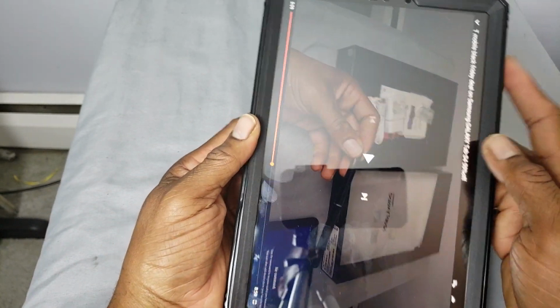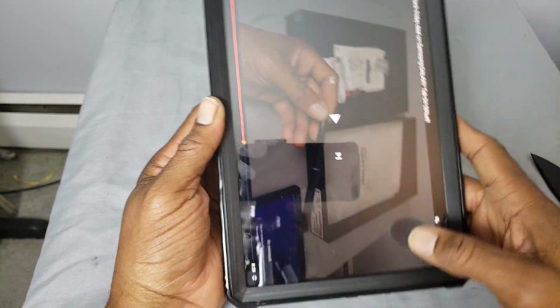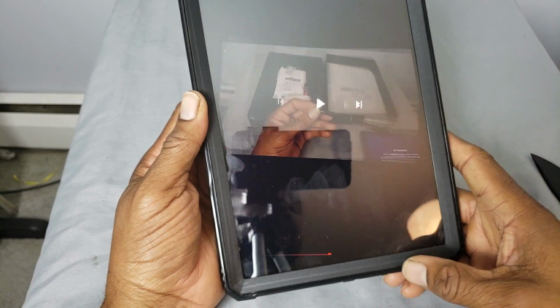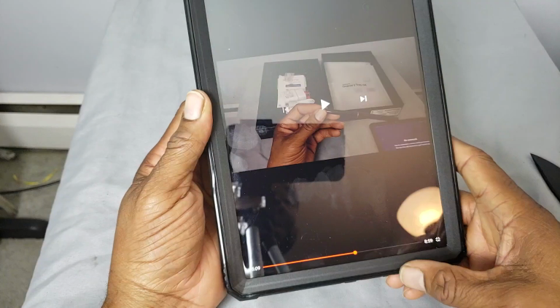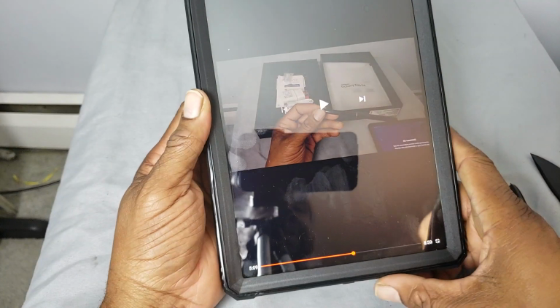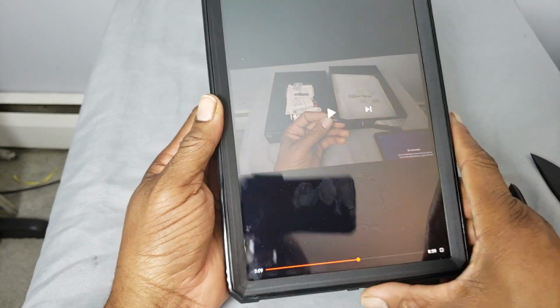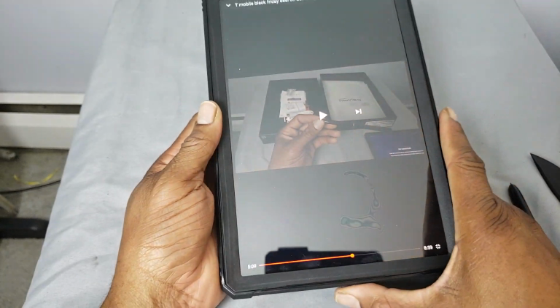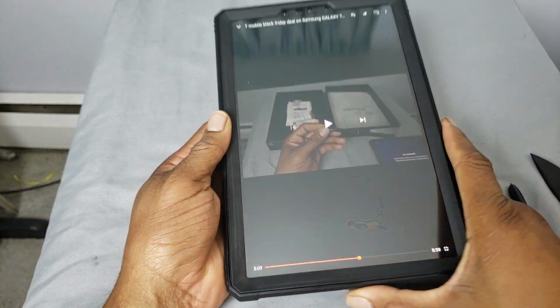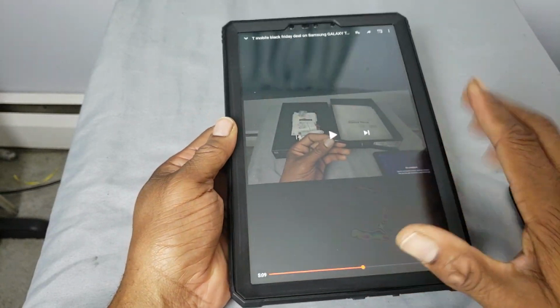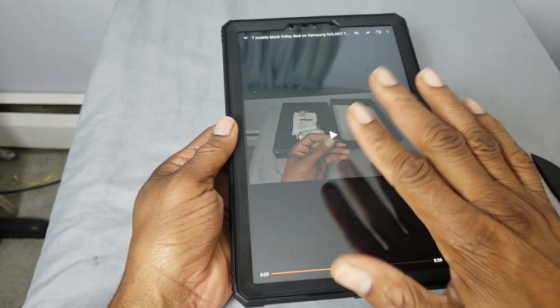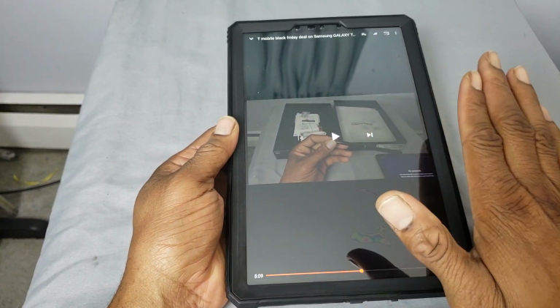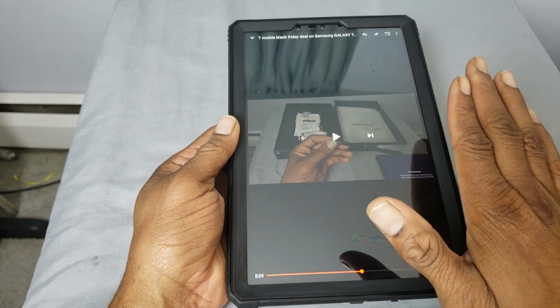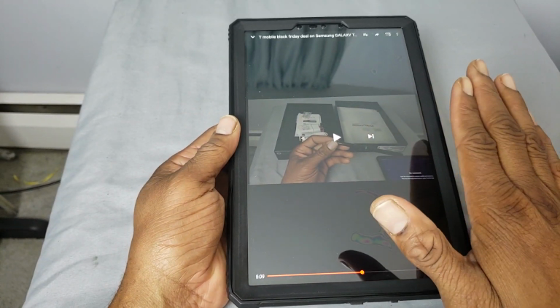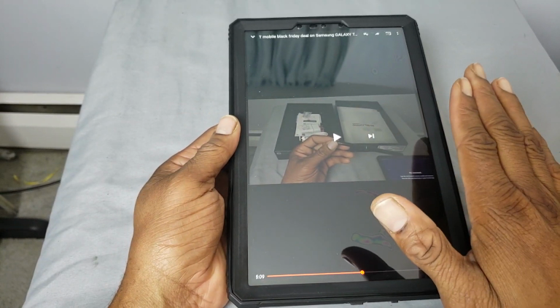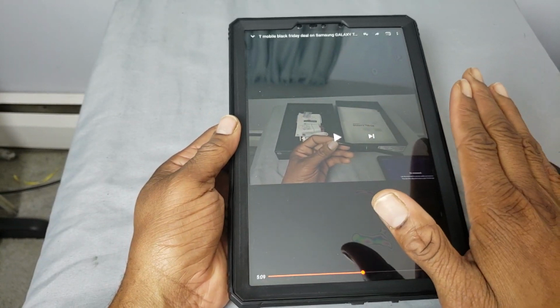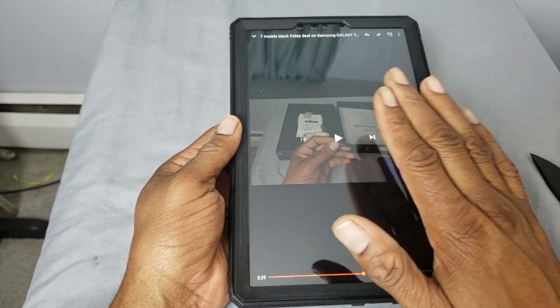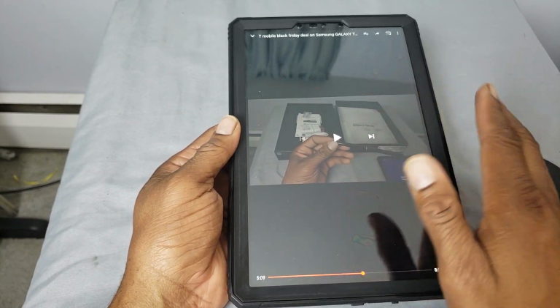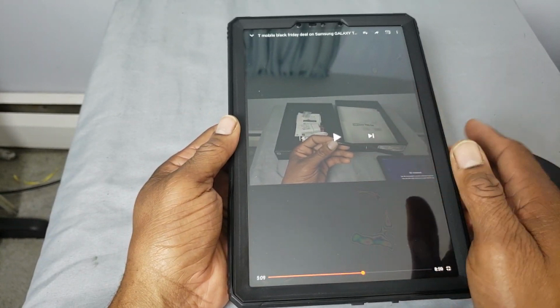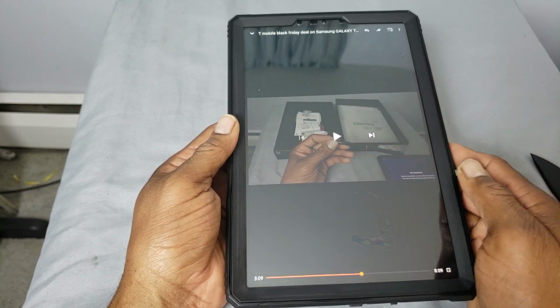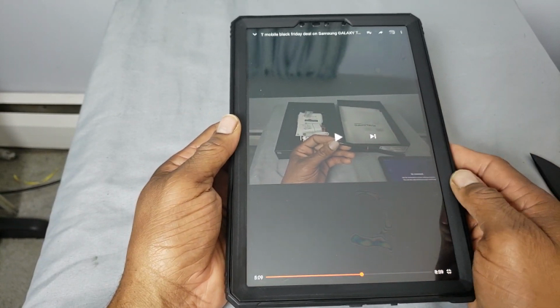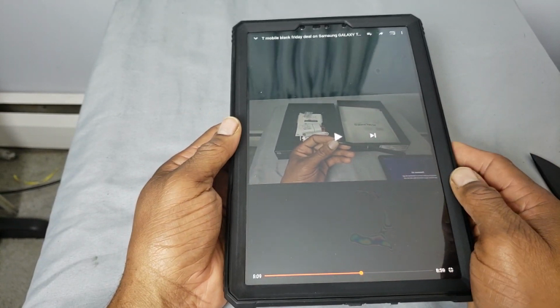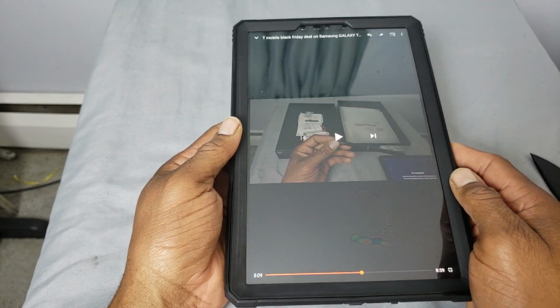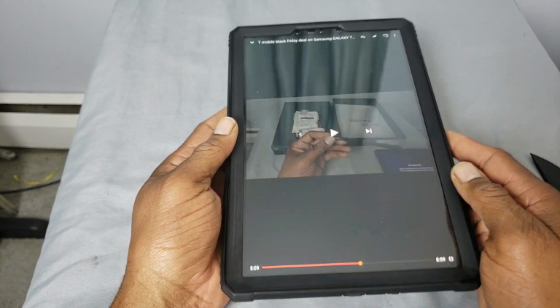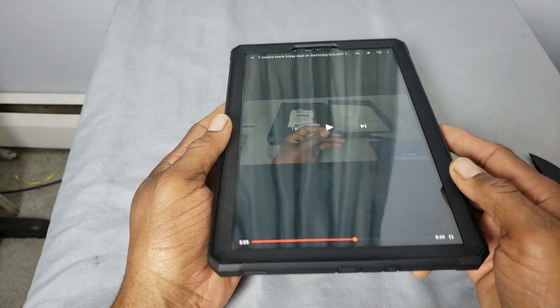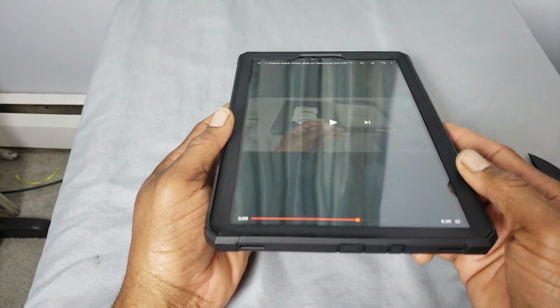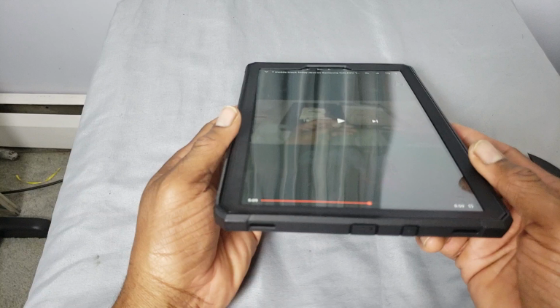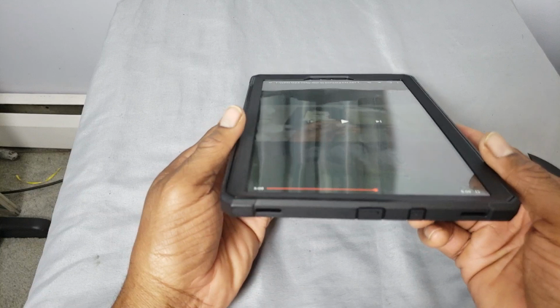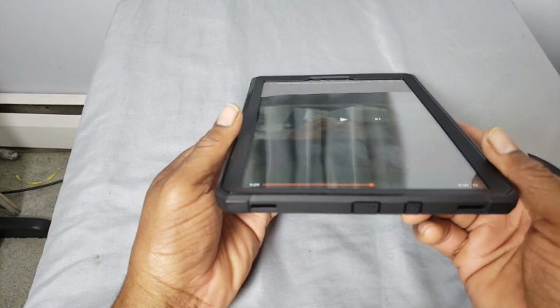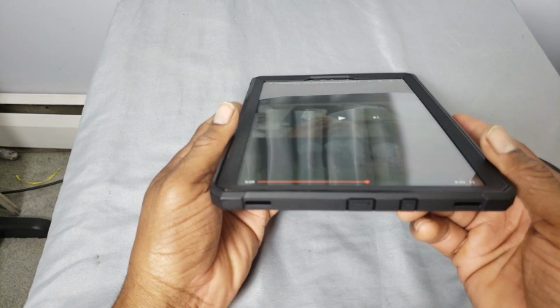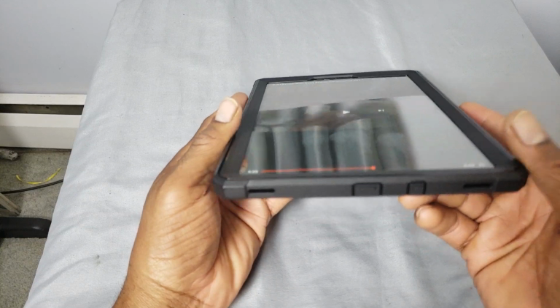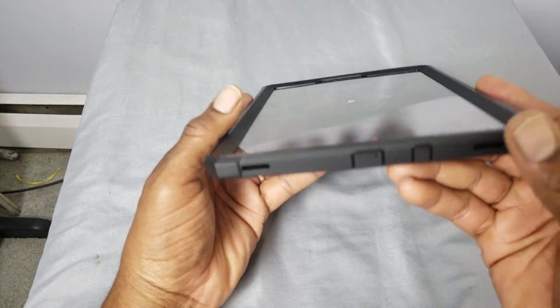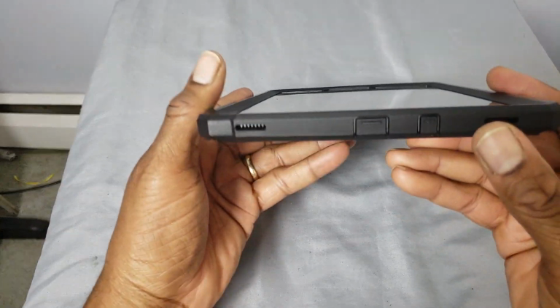This is an awesome protective case. Their products are good — they speak for themselves; I don't have to really say a whole lot. If you got a Tab S4, let's check out your ports real quick.